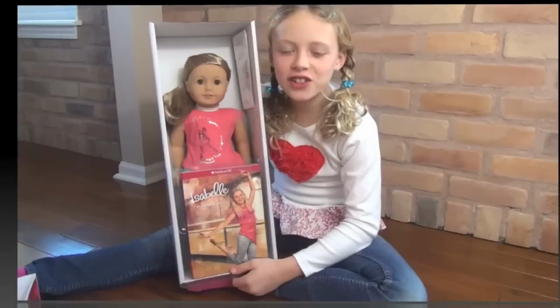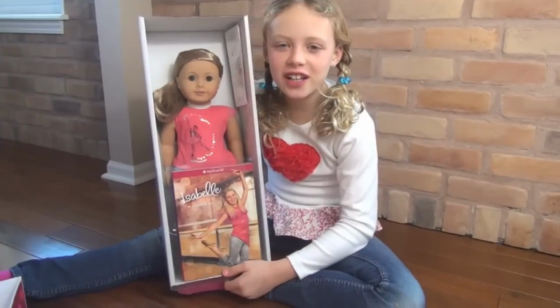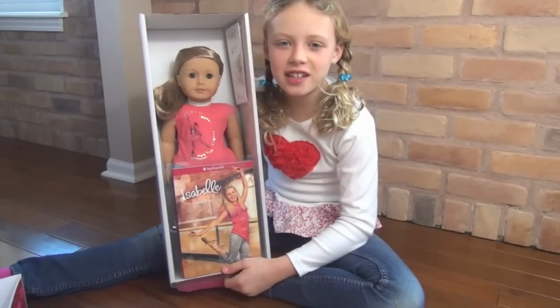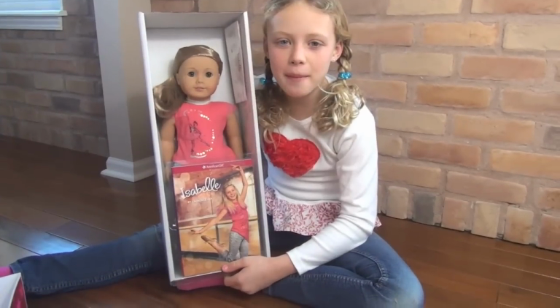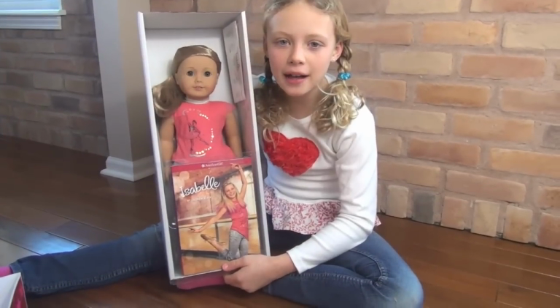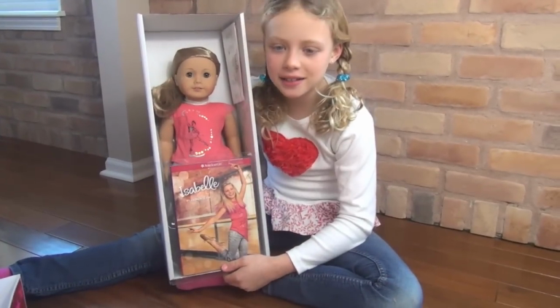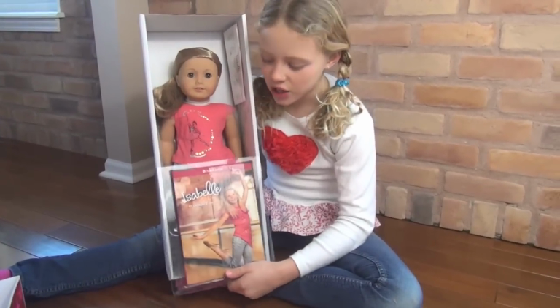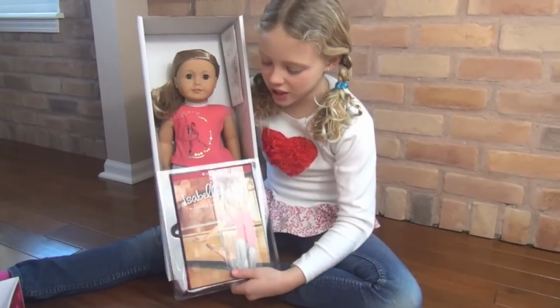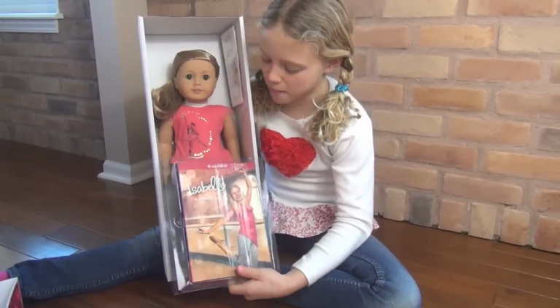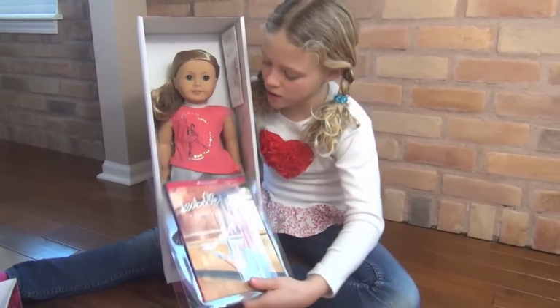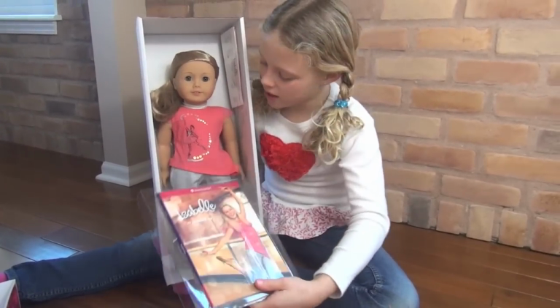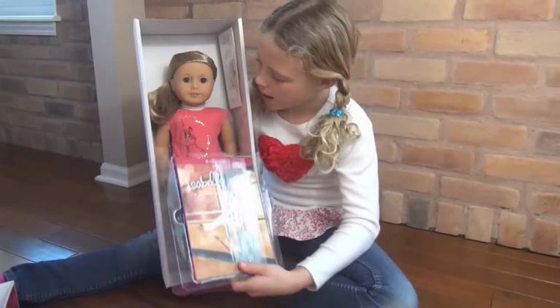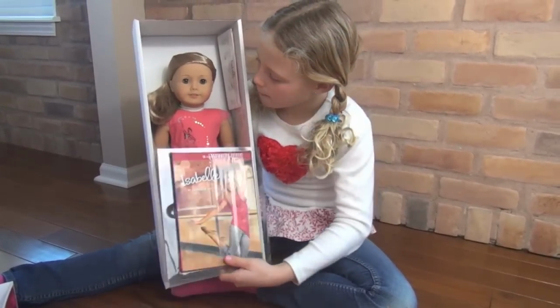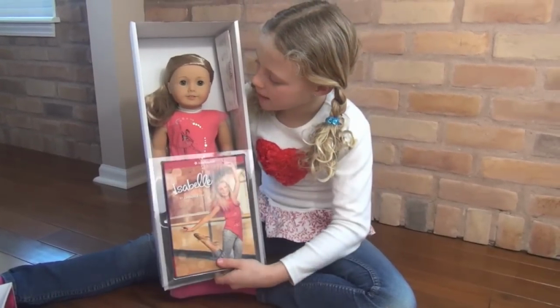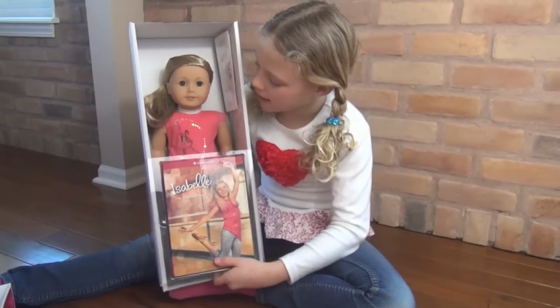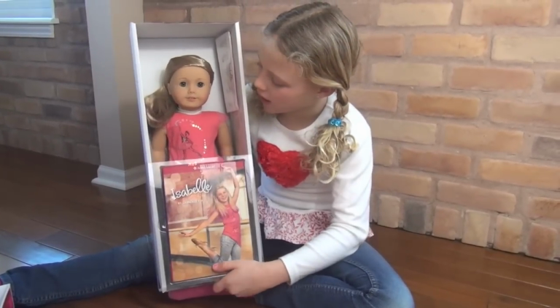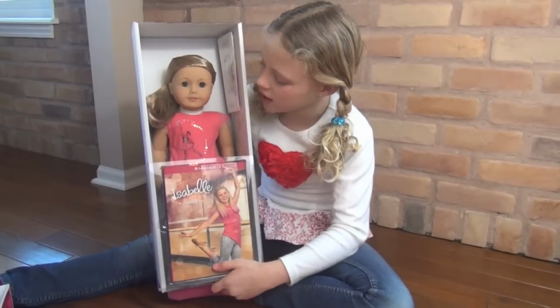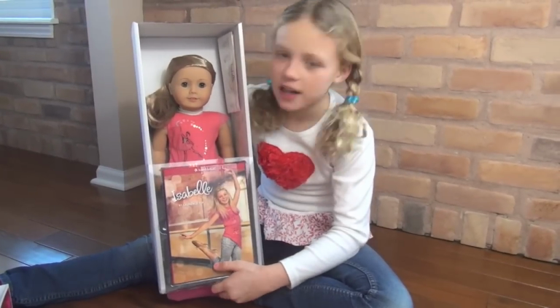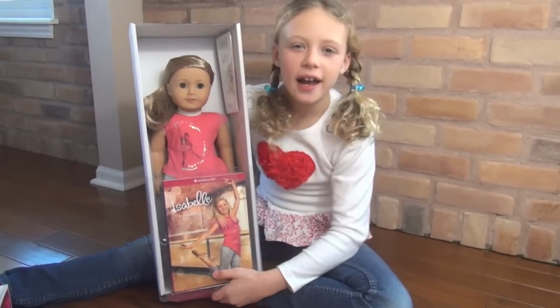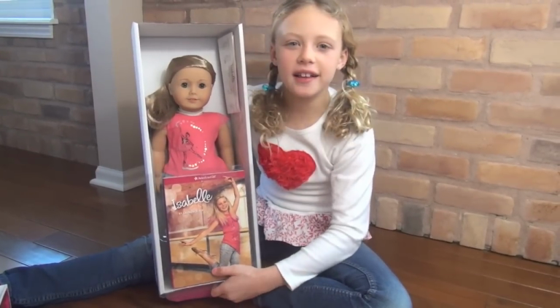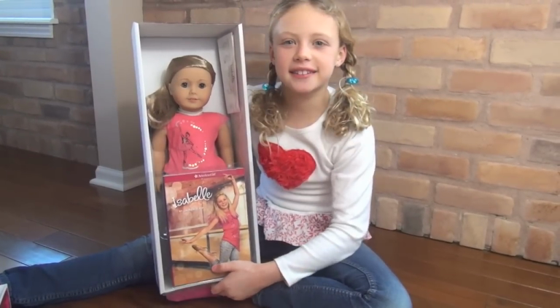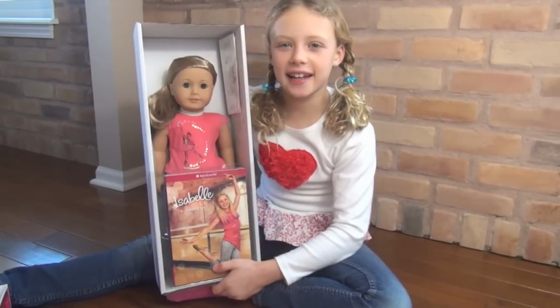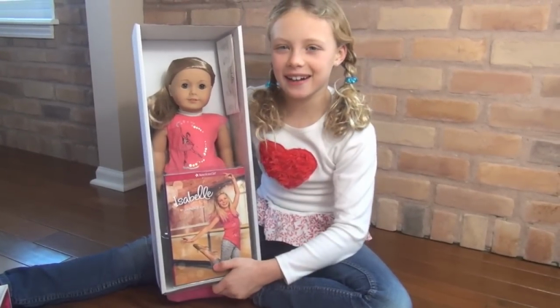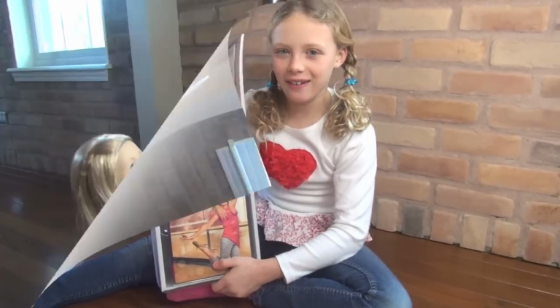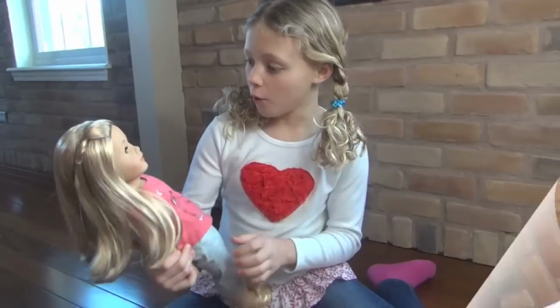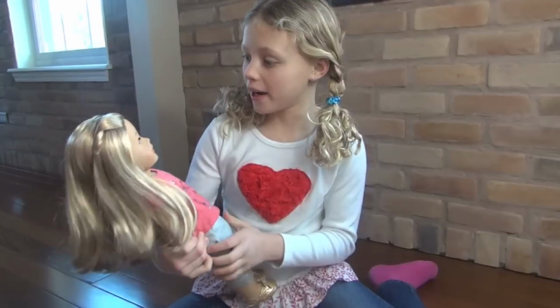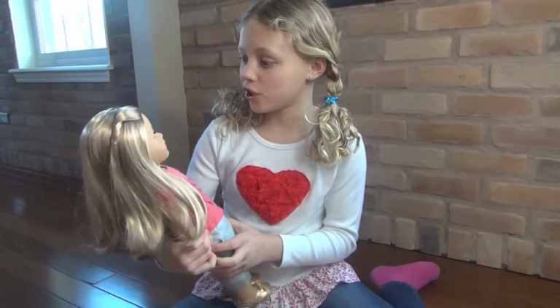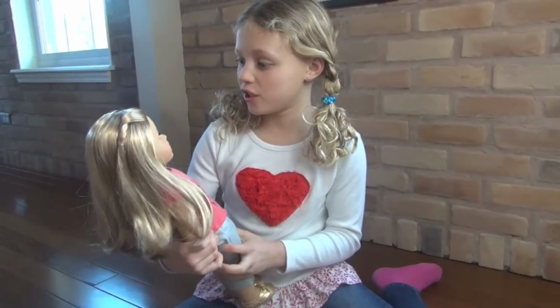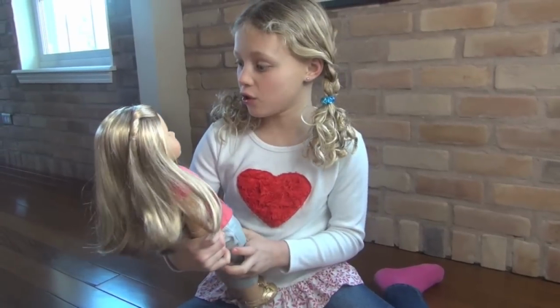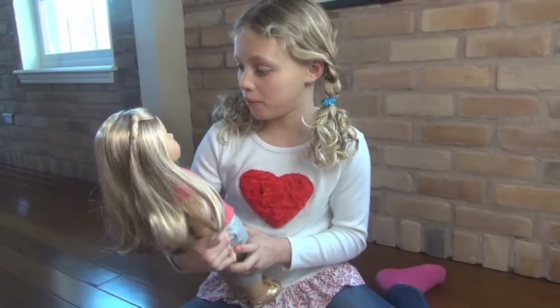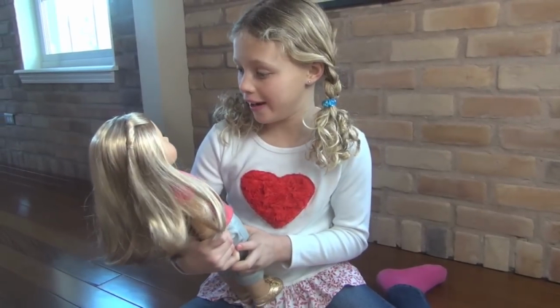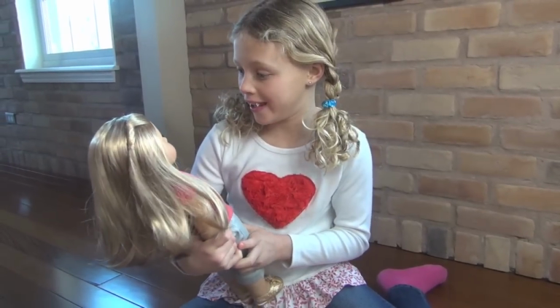Here she is in the box. She has a book and pink hair. Let's take her out. Oh my gosh, she's so pretty.